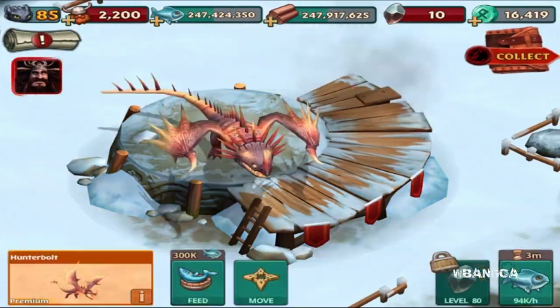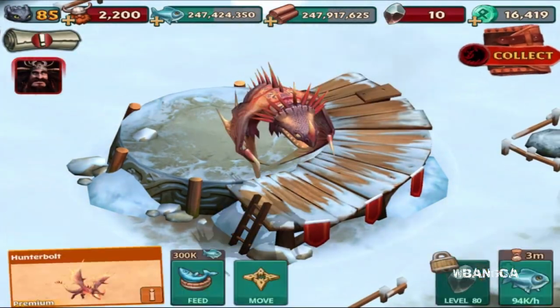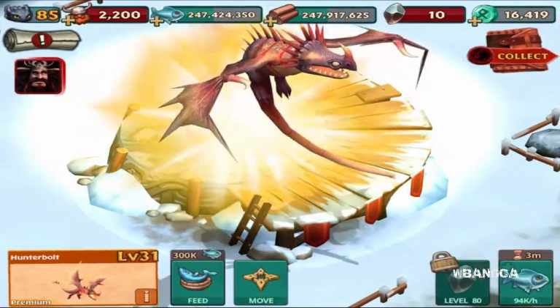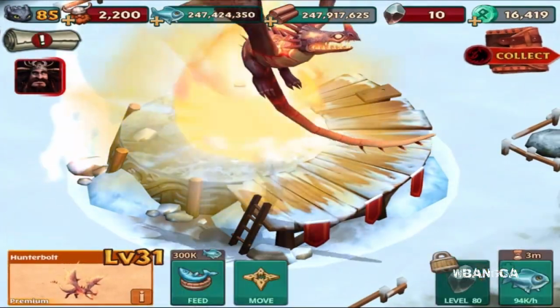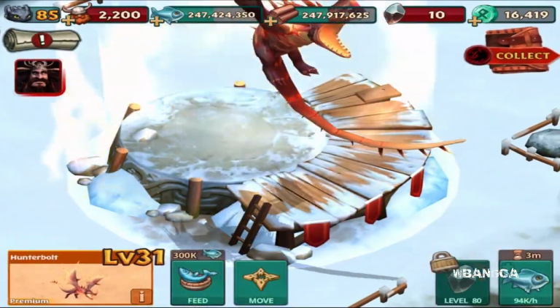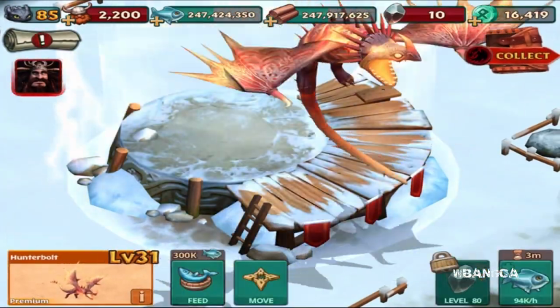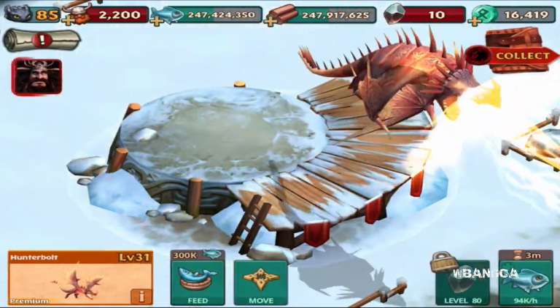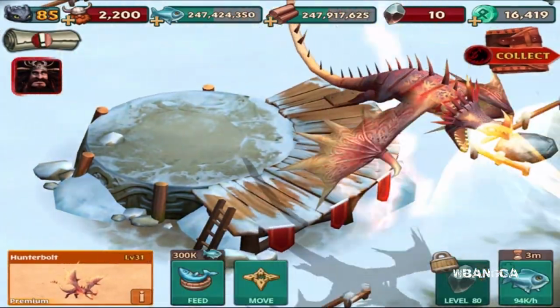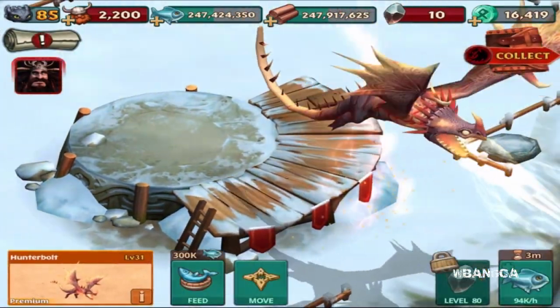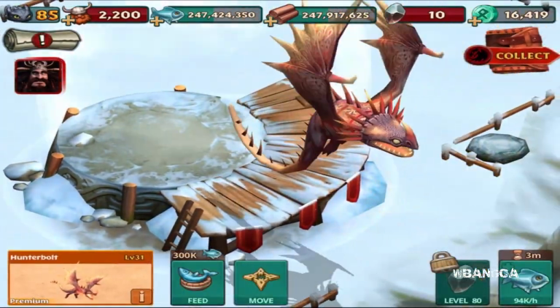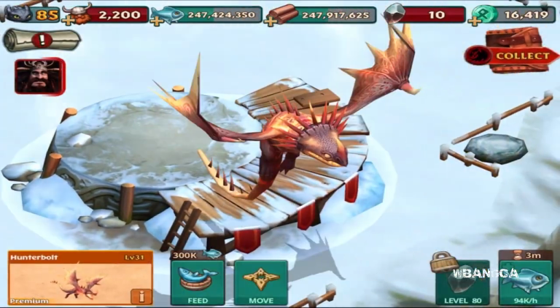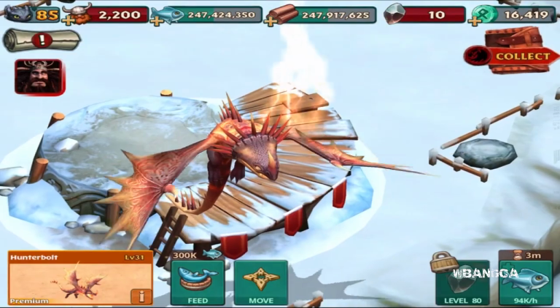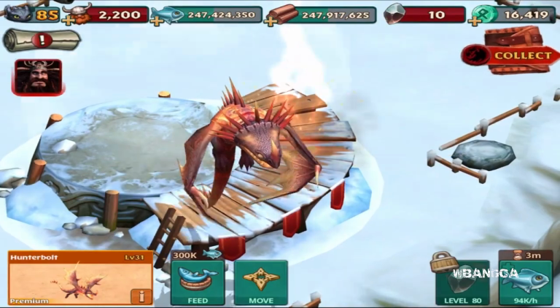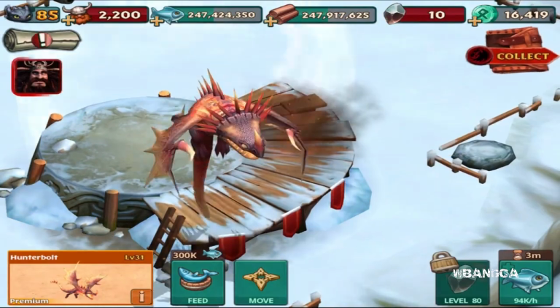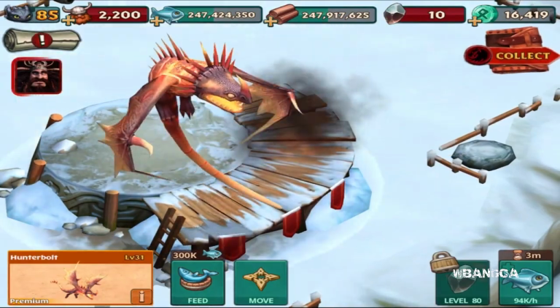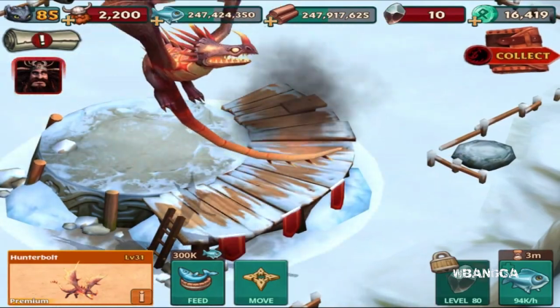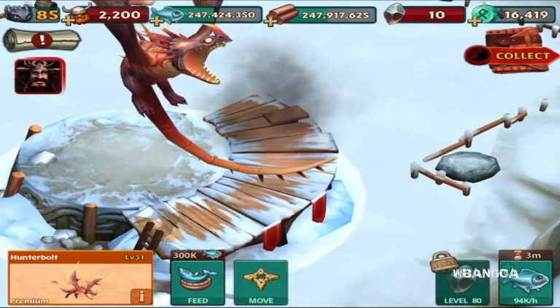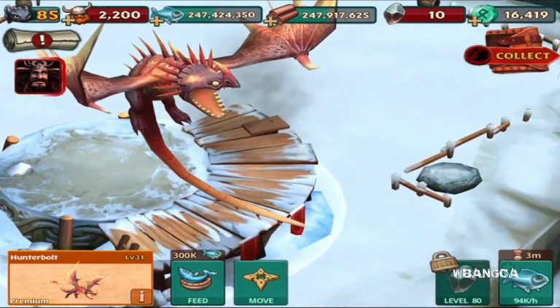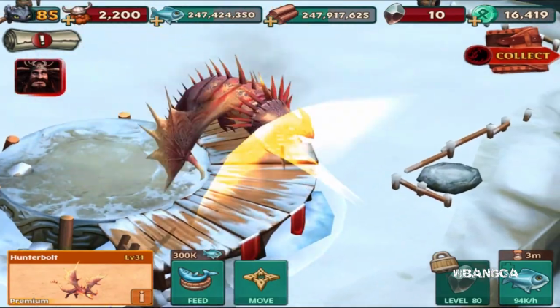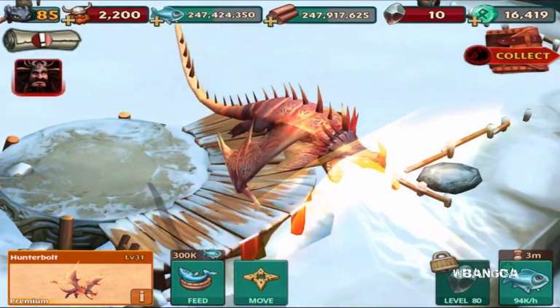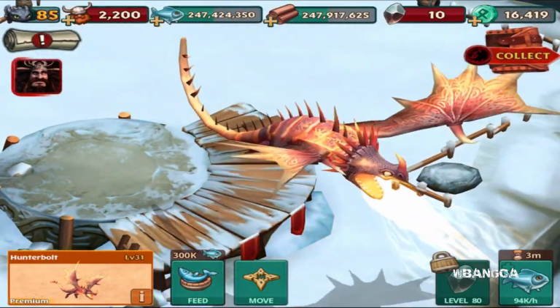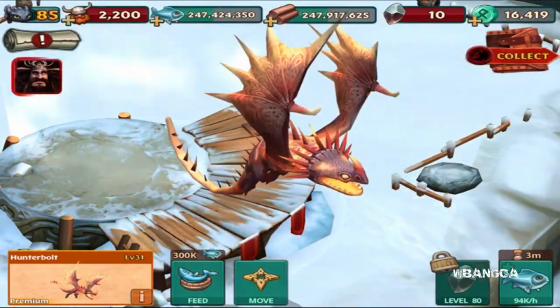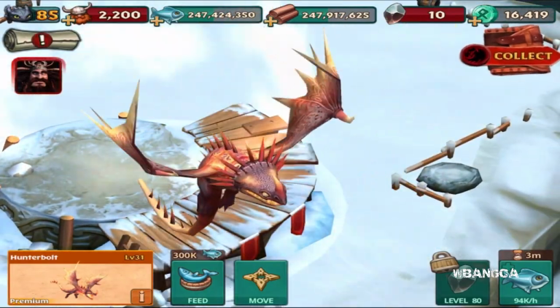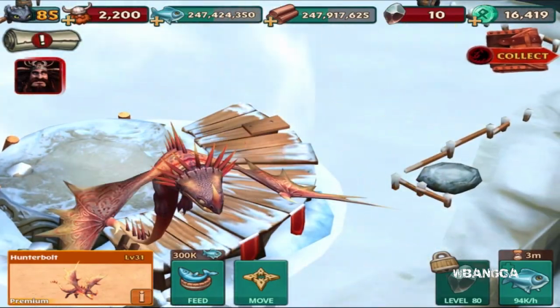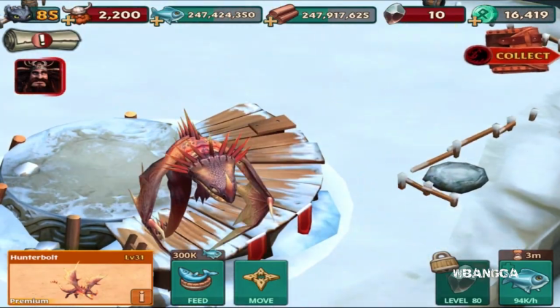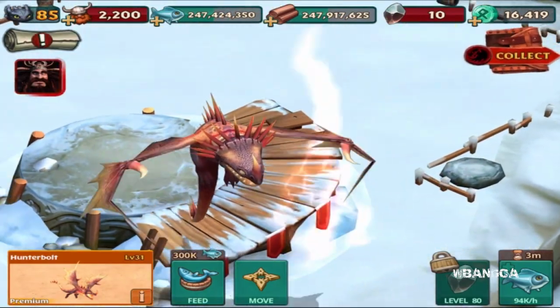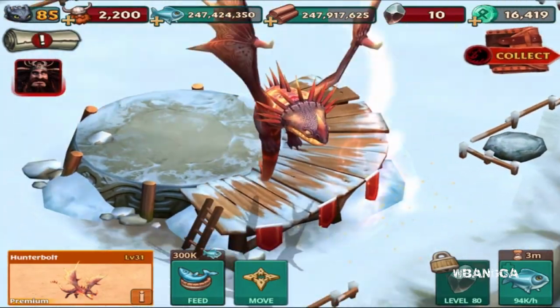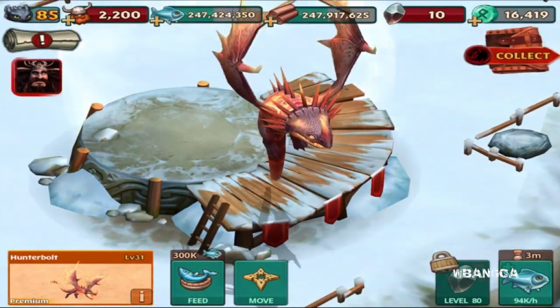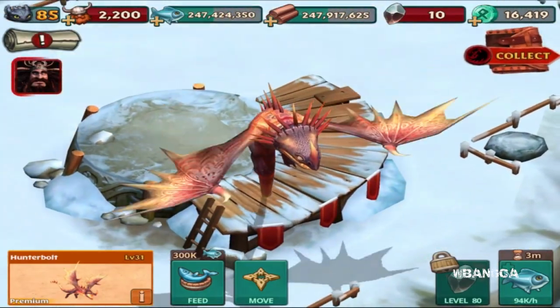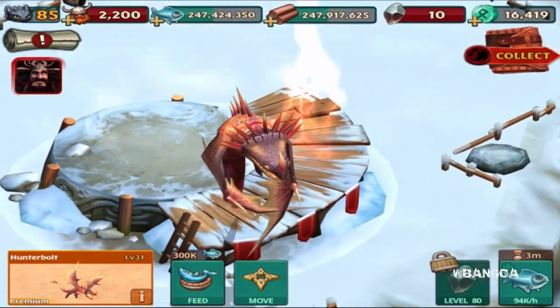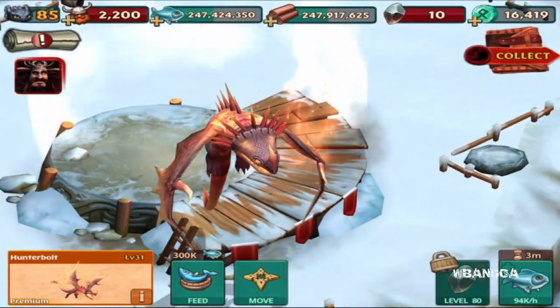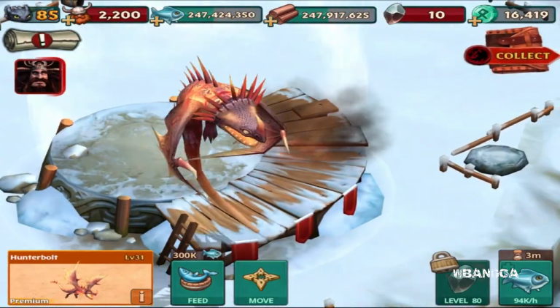He's gonna evolve and get much bigger. There we are — look at that blasting! Oh my gosh, that looks so cool.